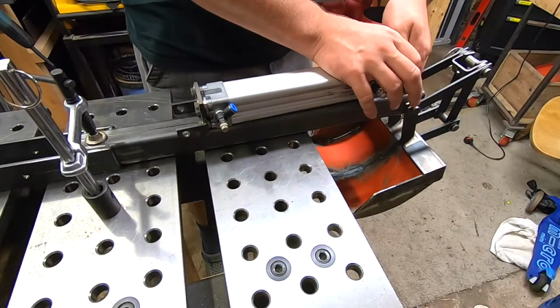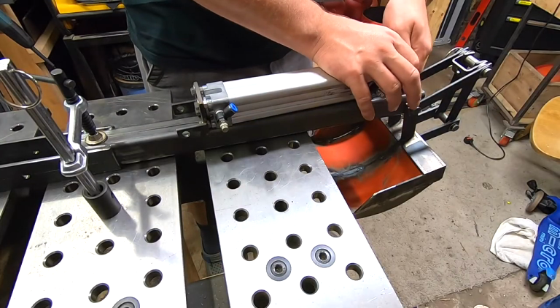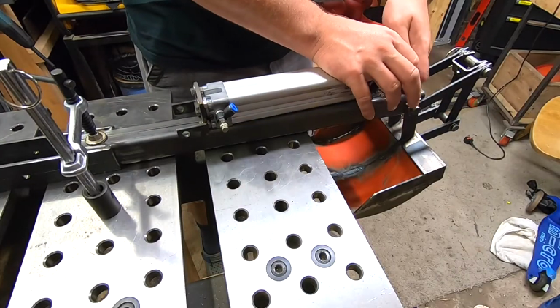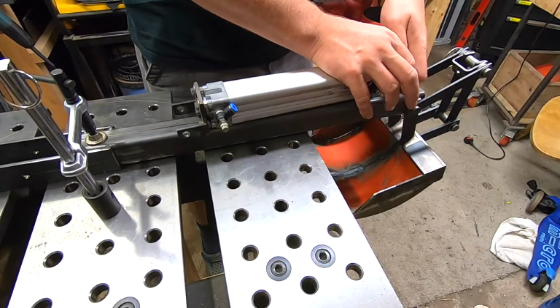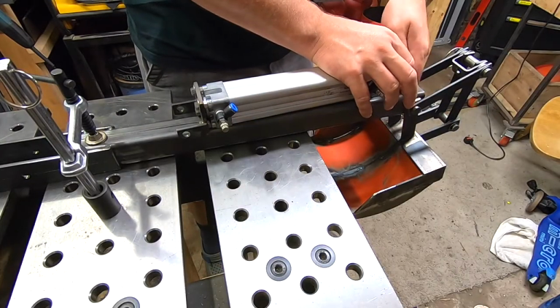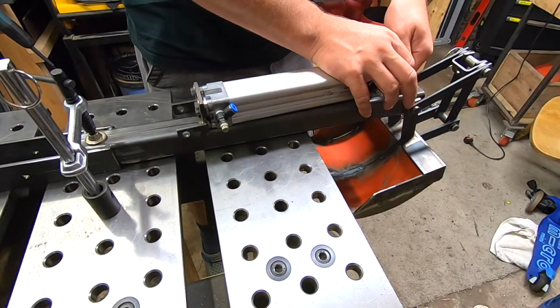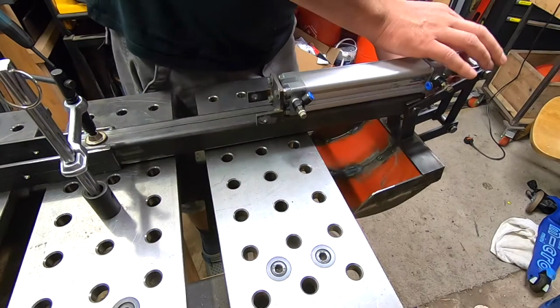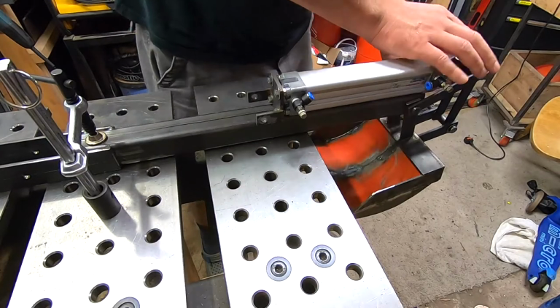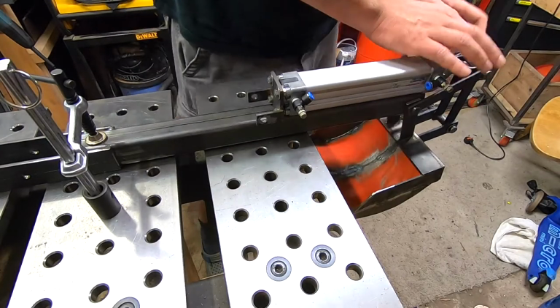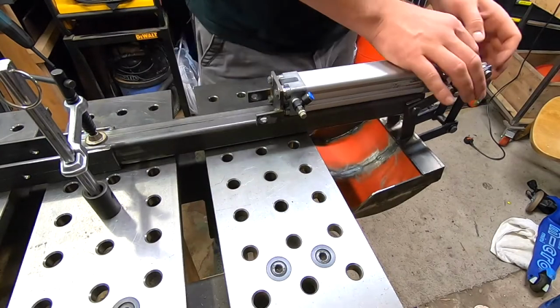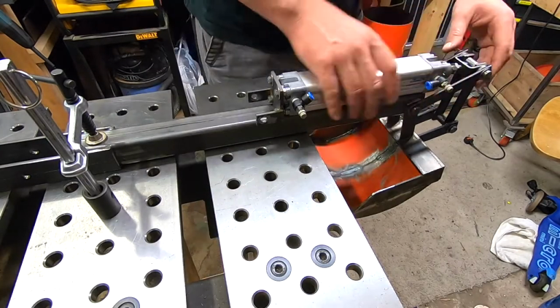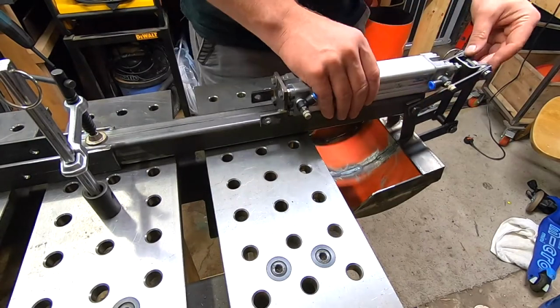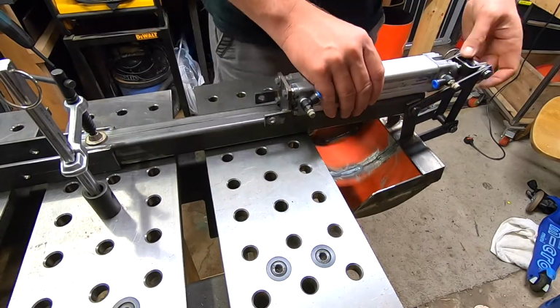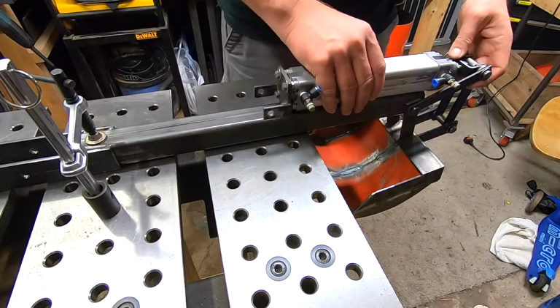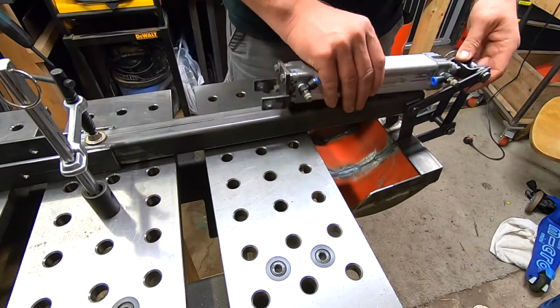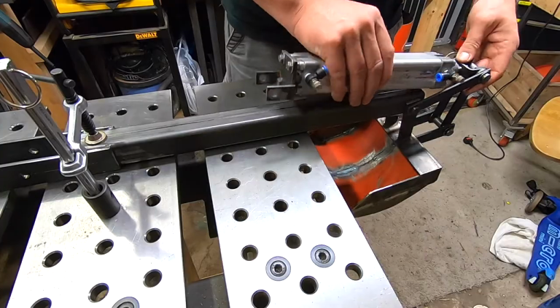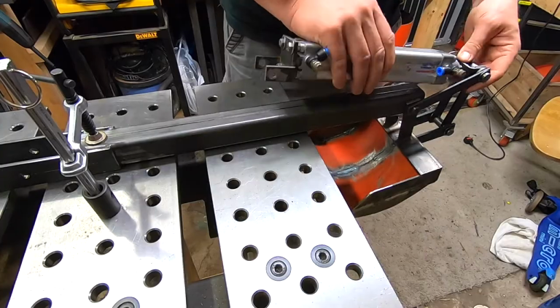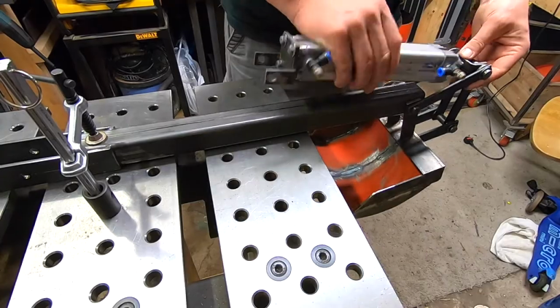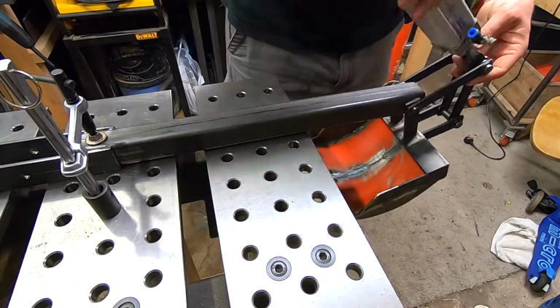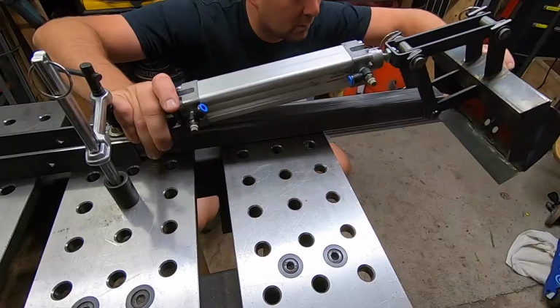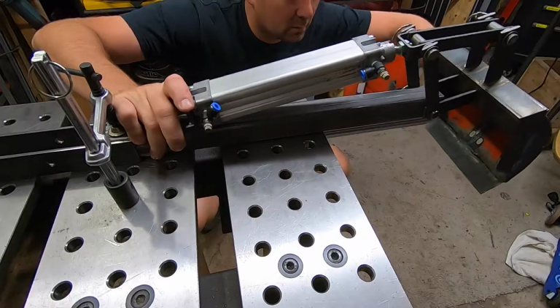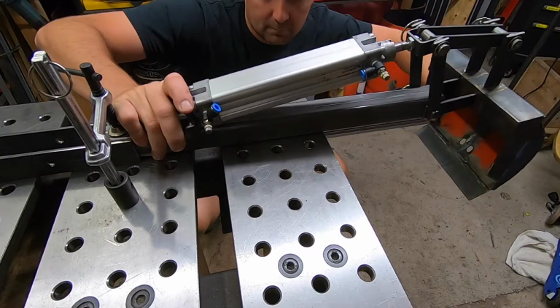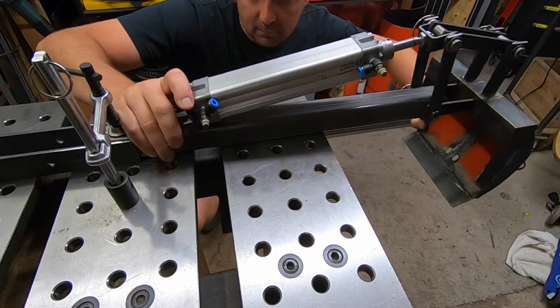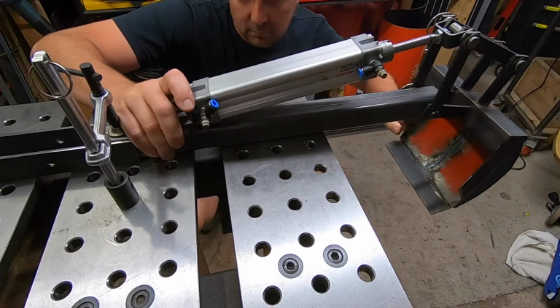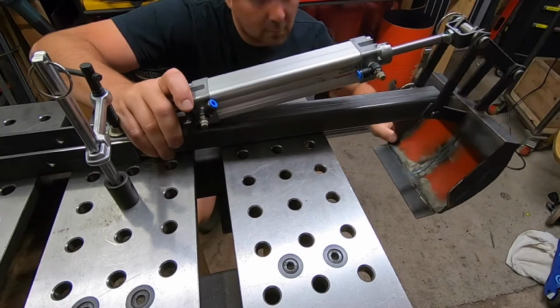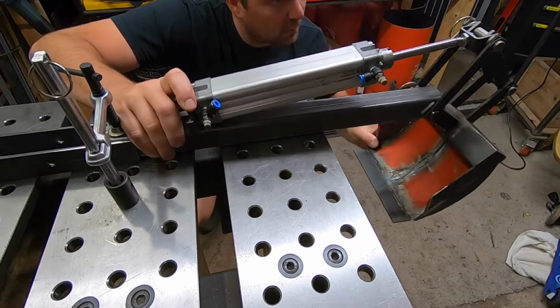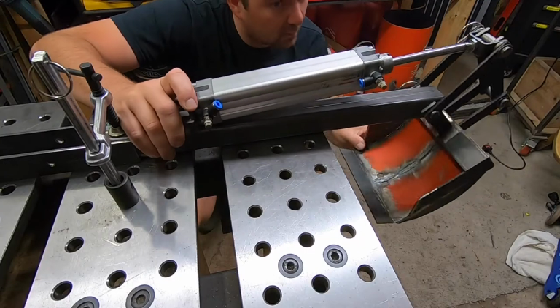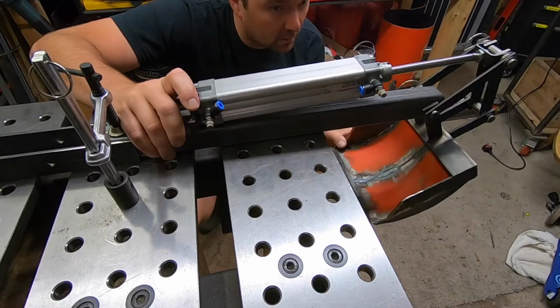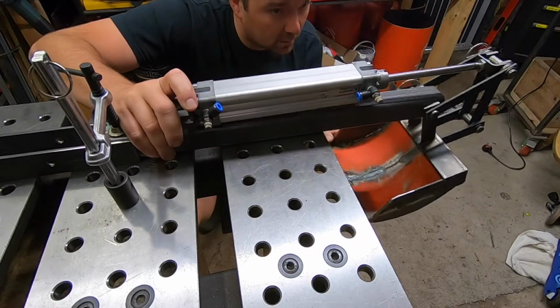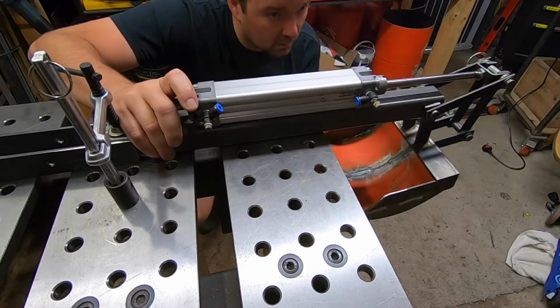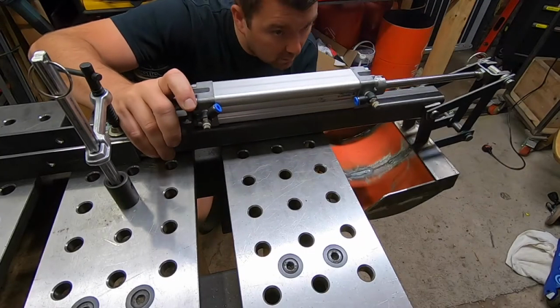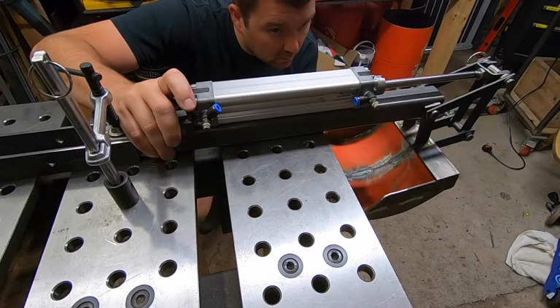Same thing as before with this cylinder — we have a clevis at the front and a hinge at the back.